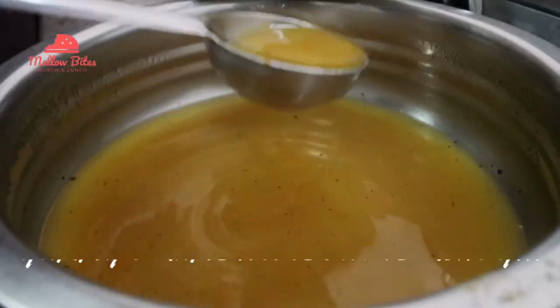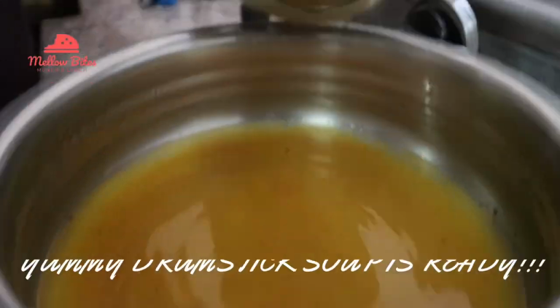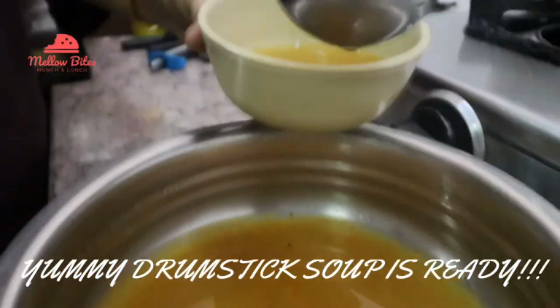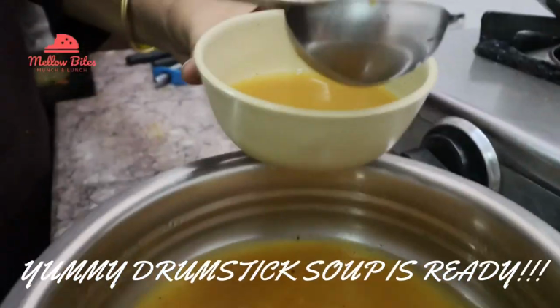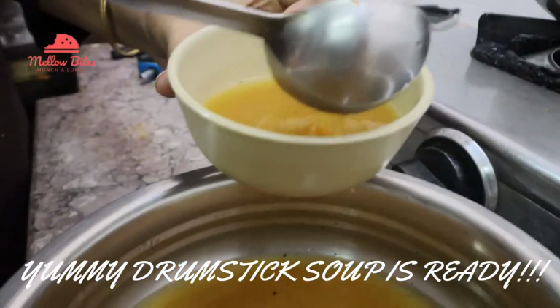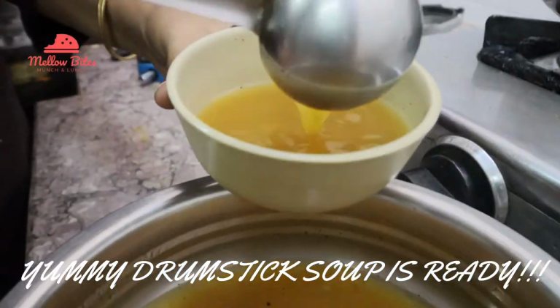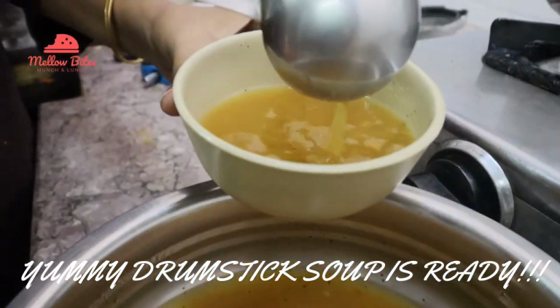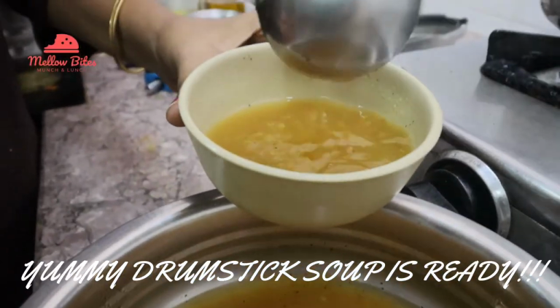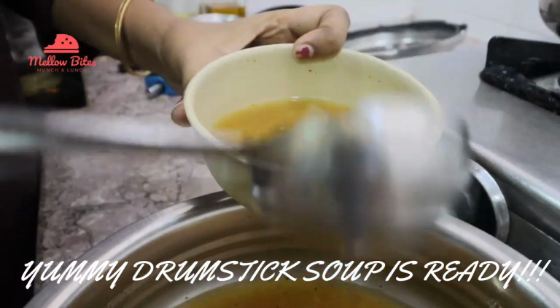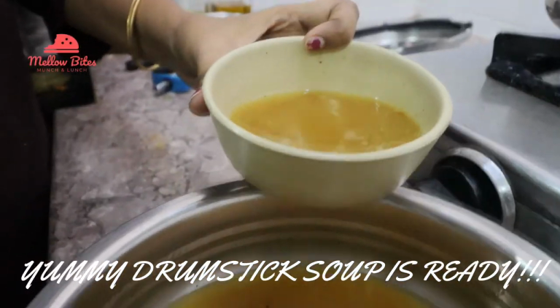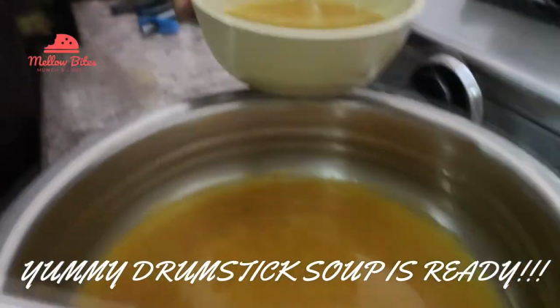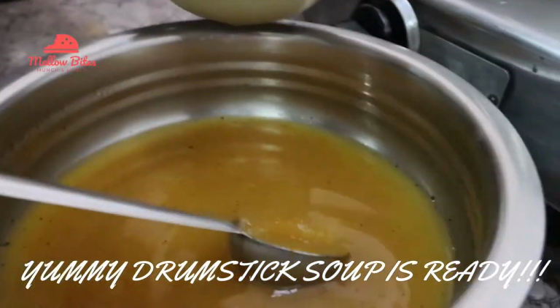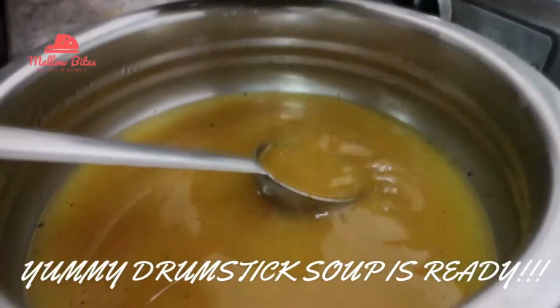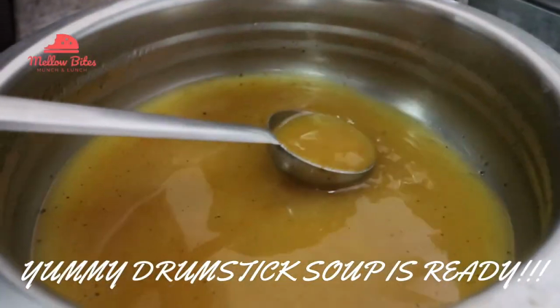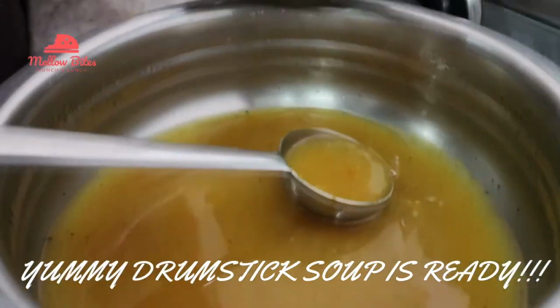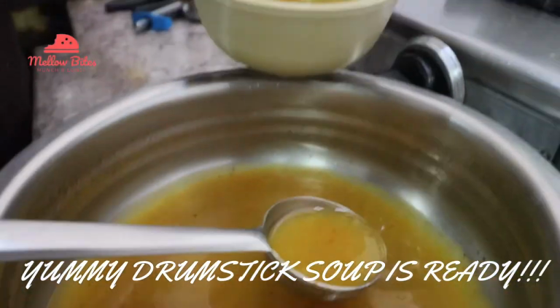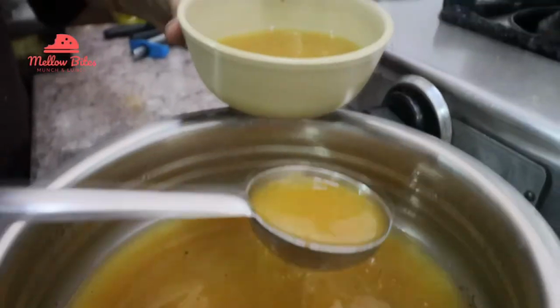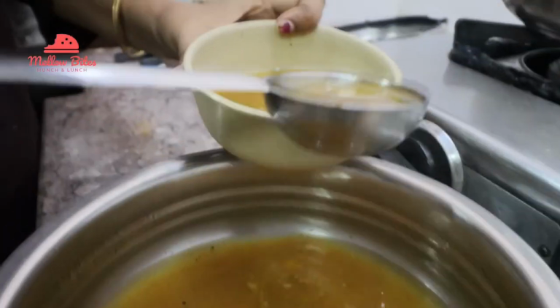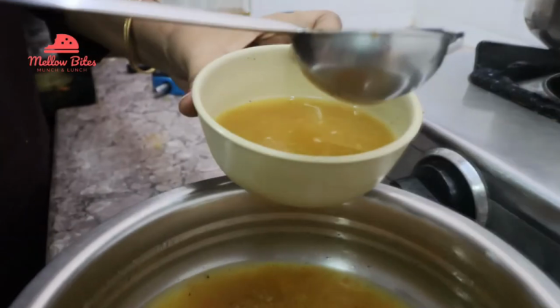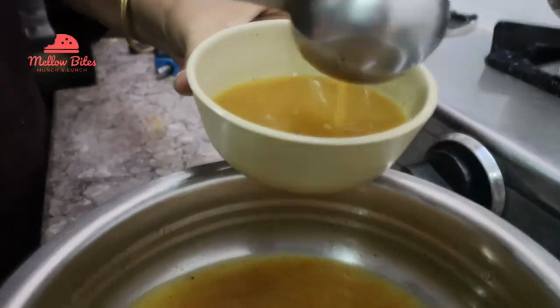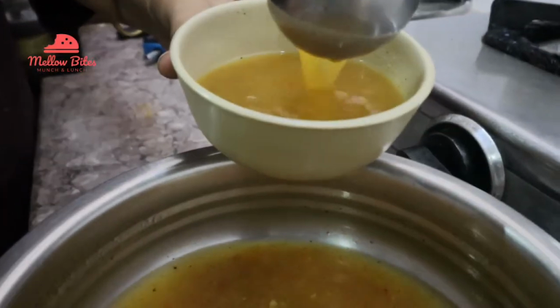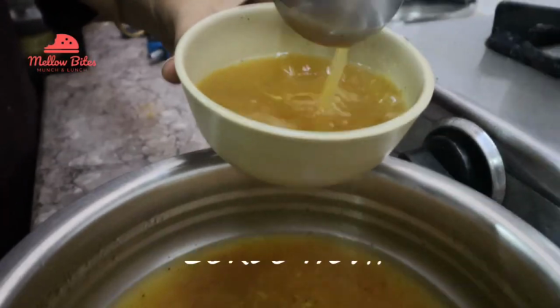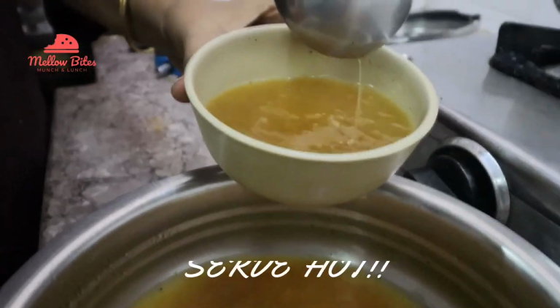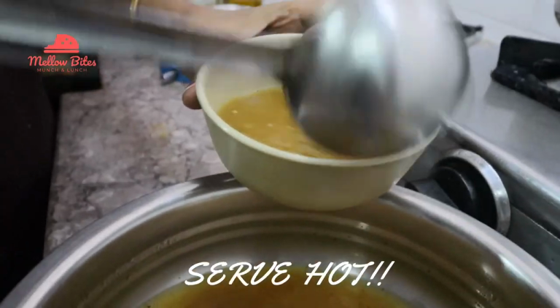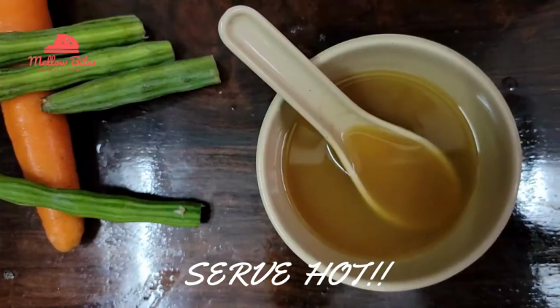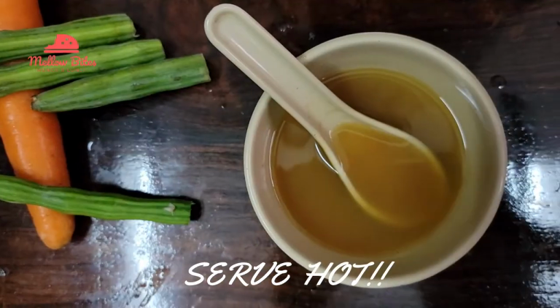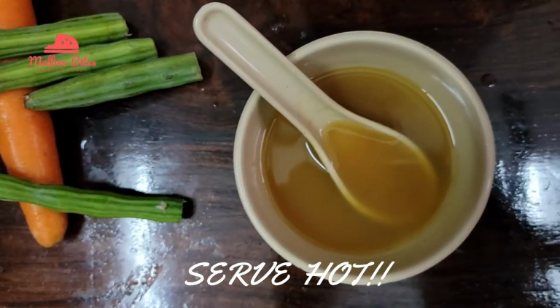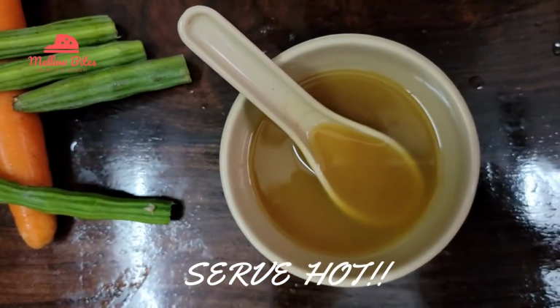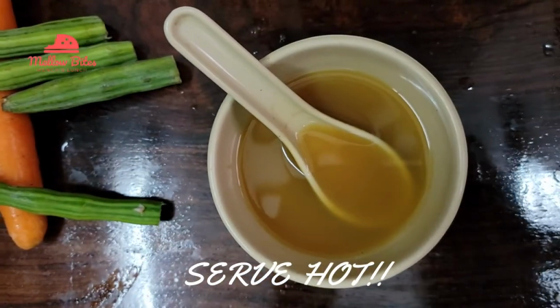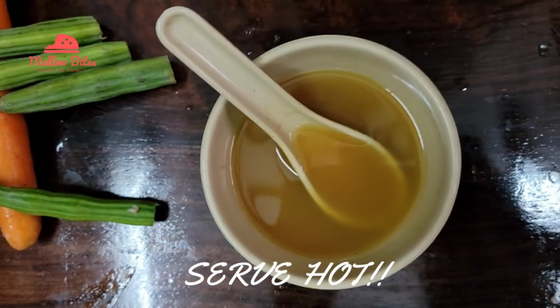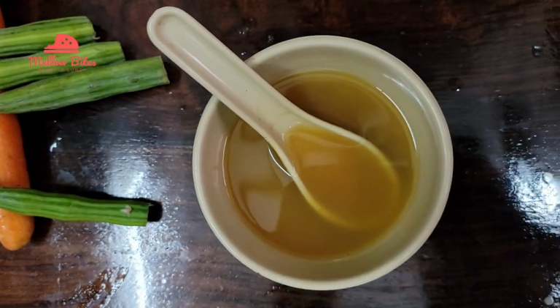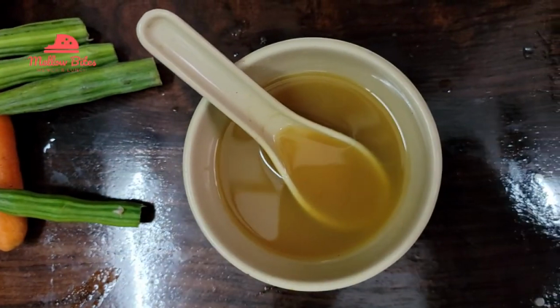Yummy drumstick soup is ready. Serve it really hot and see you tomorrow.